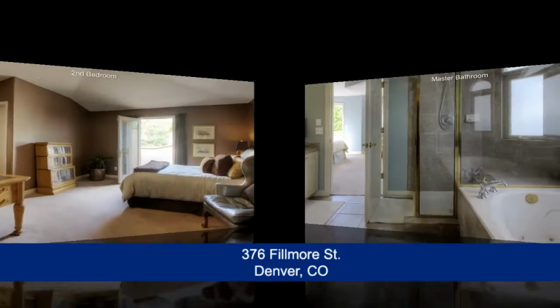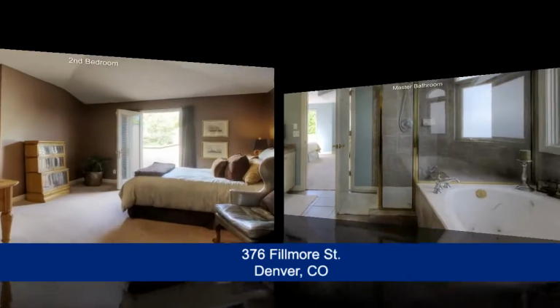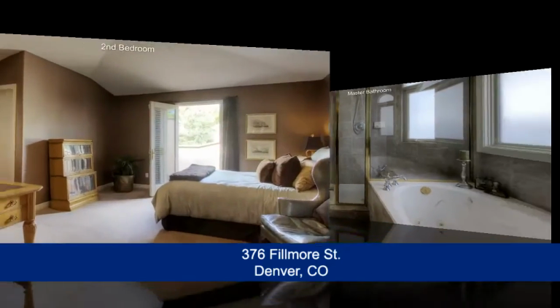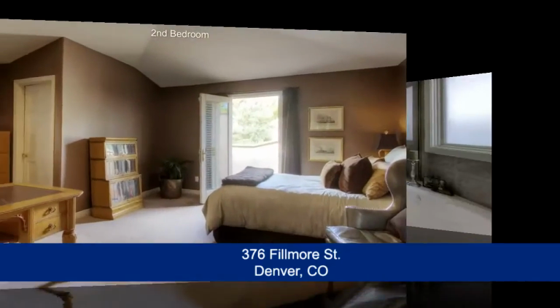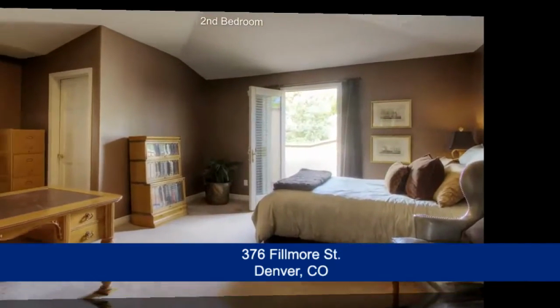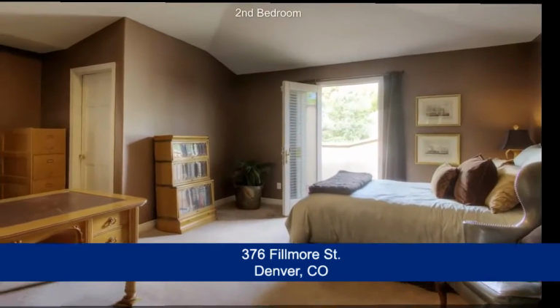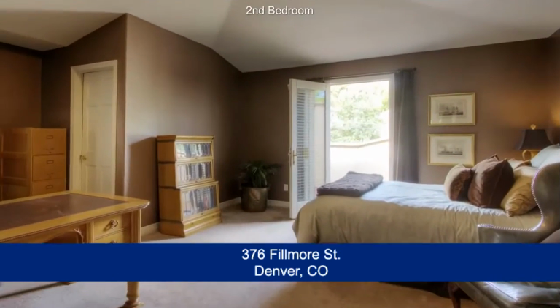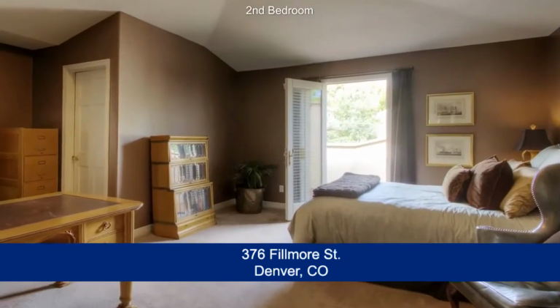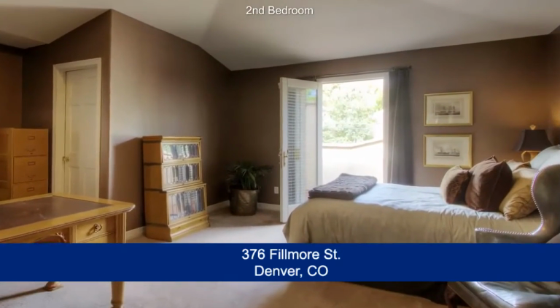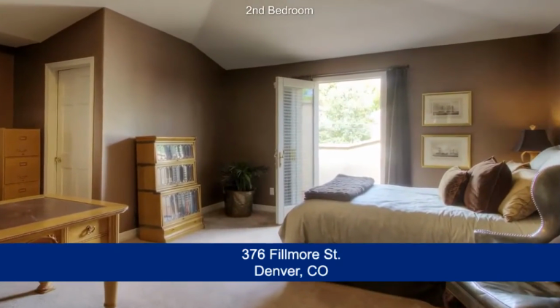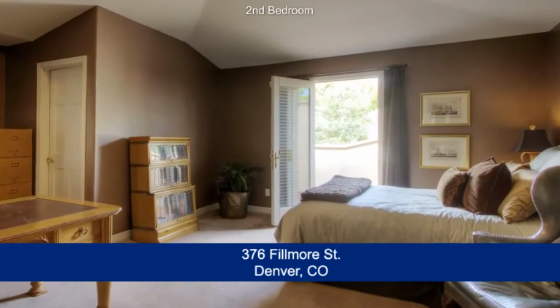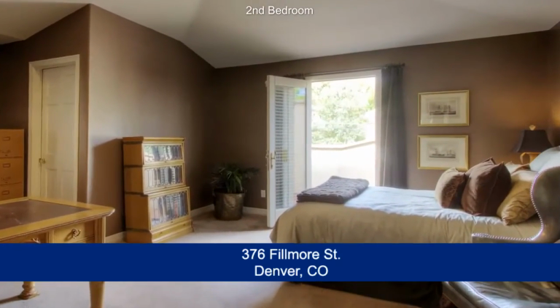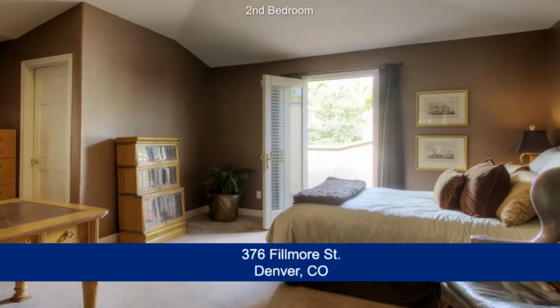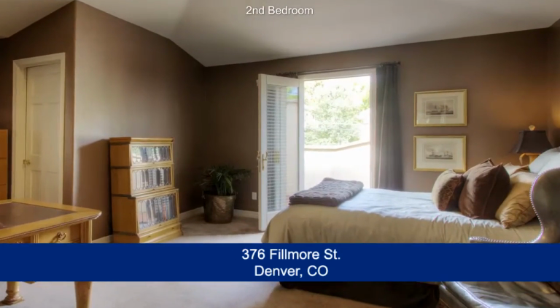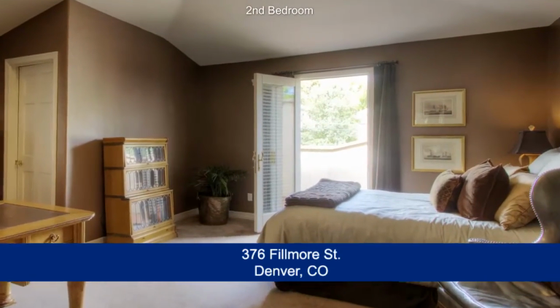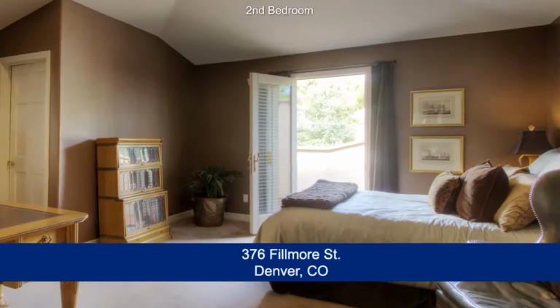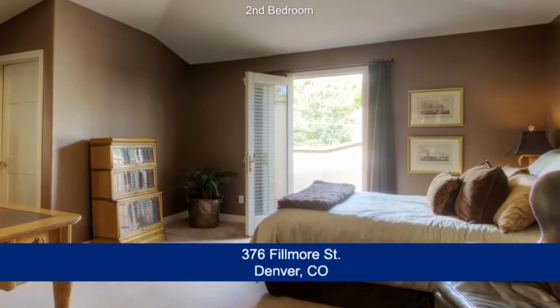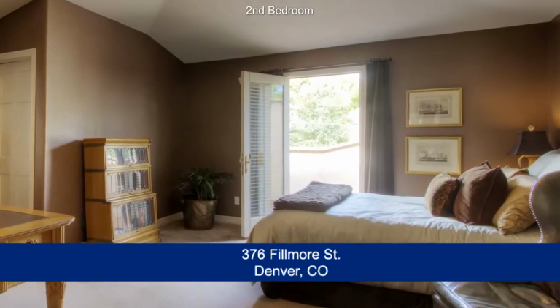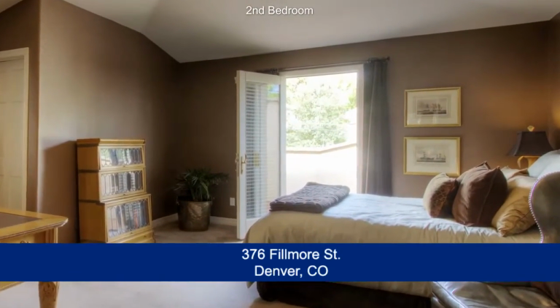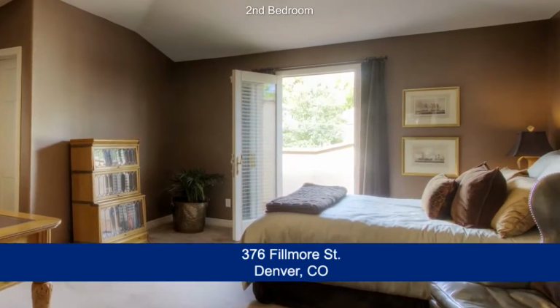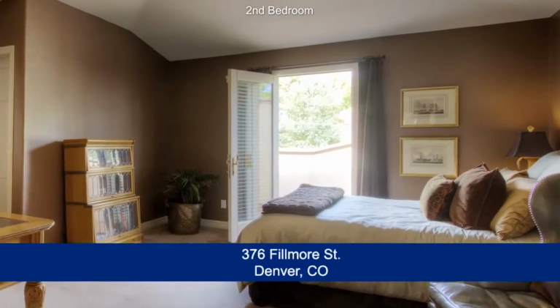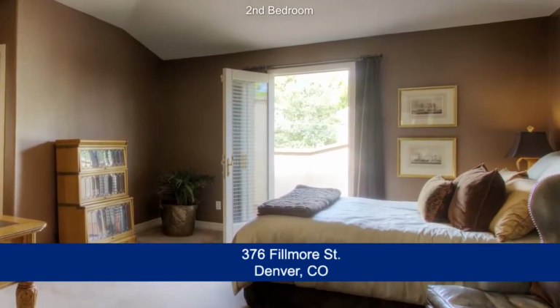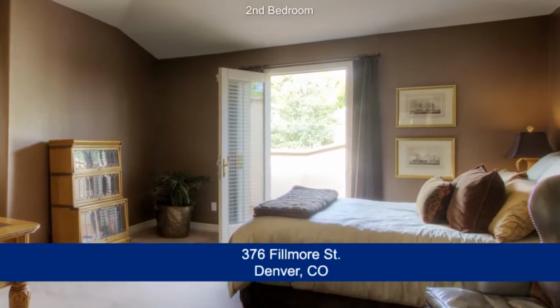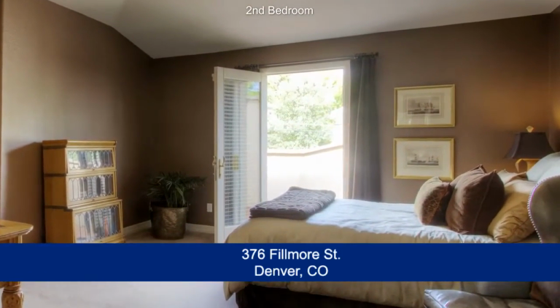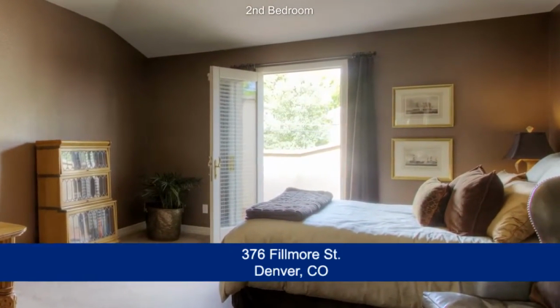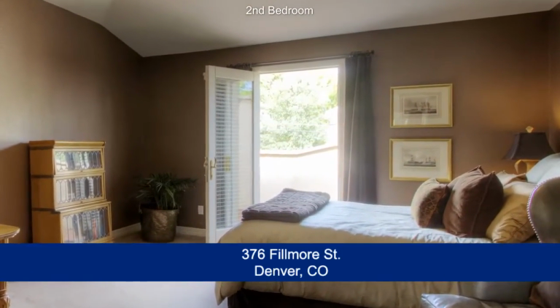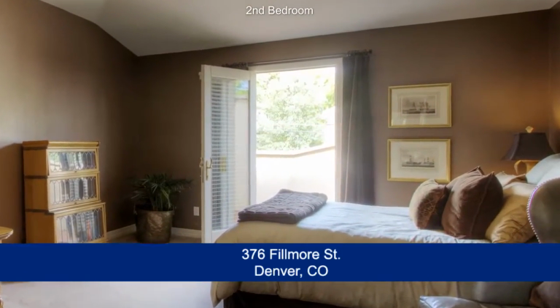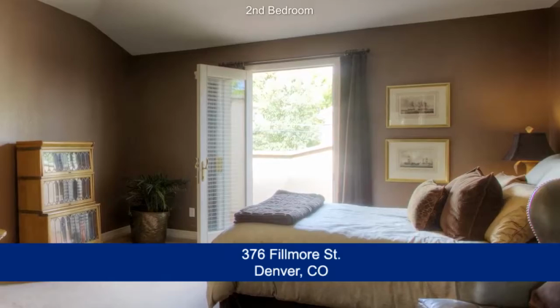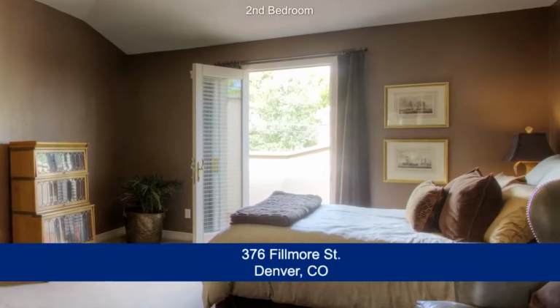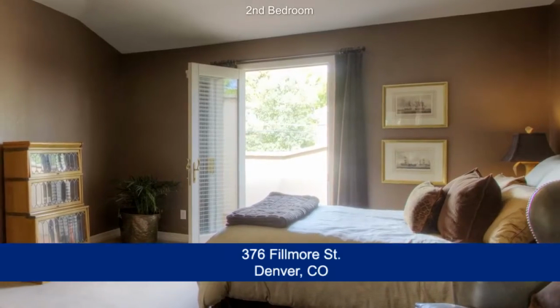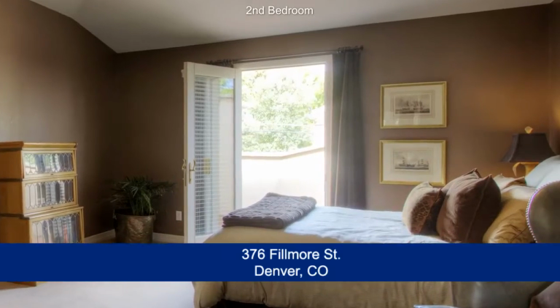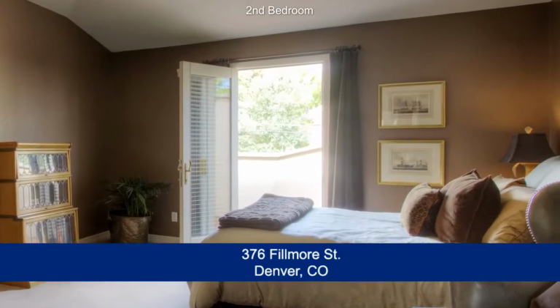The second bedroom is also quite large and has its own balcony and walk-in closet.